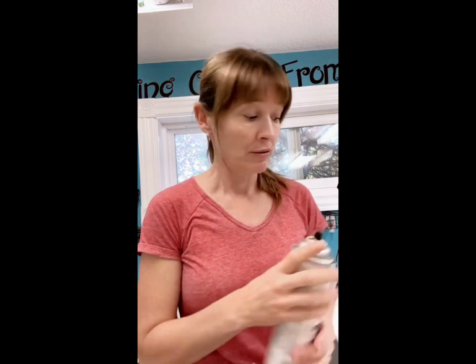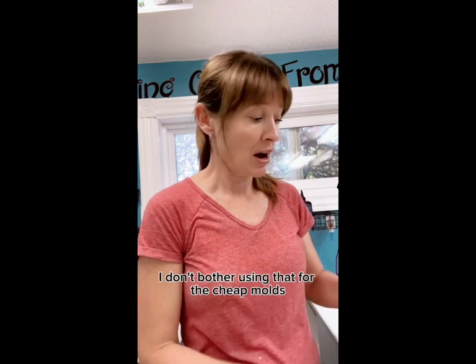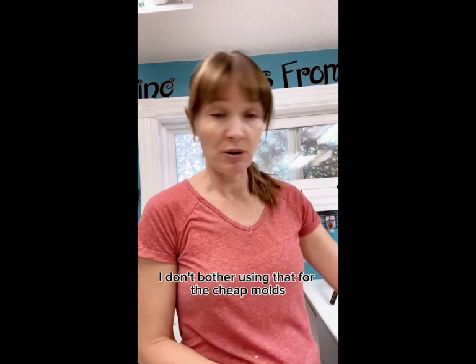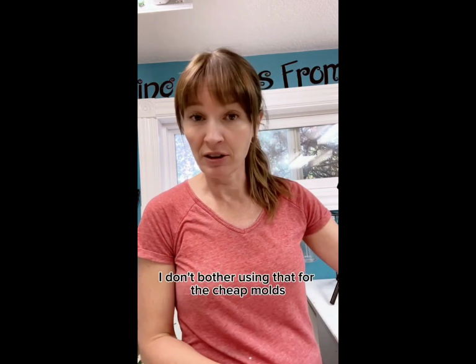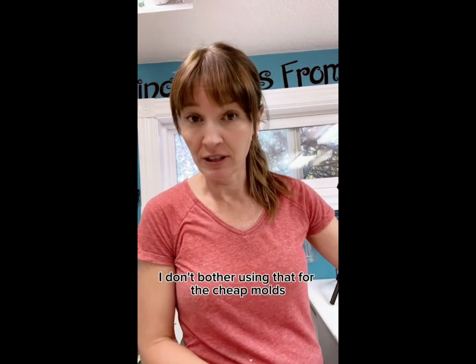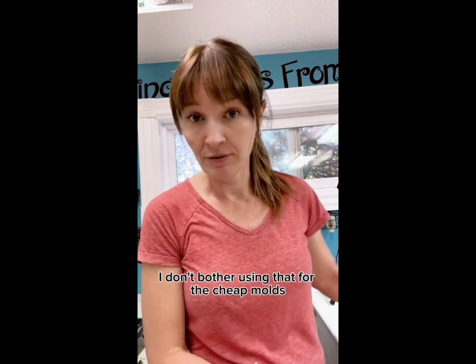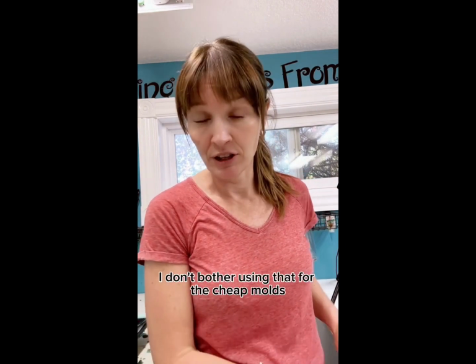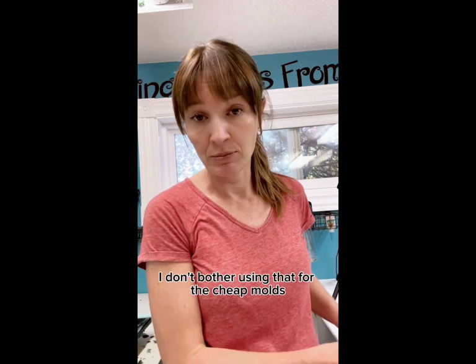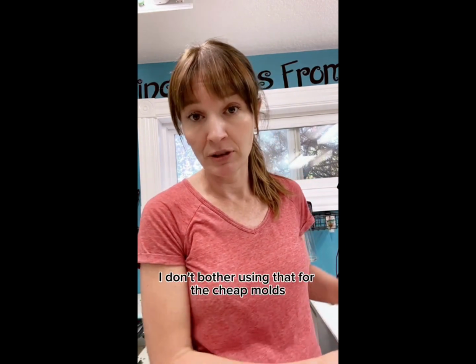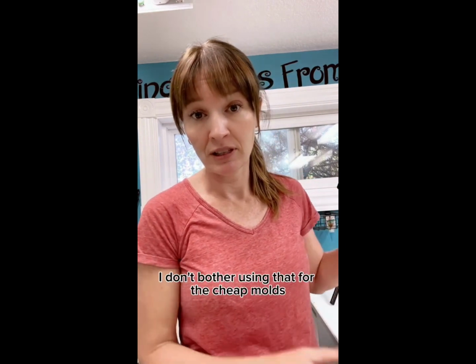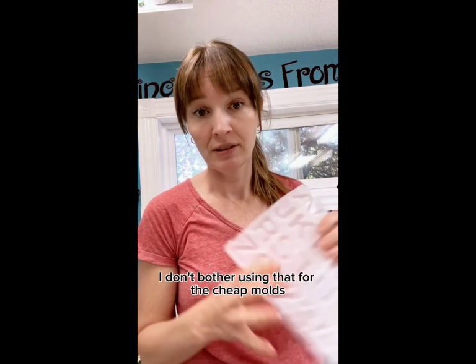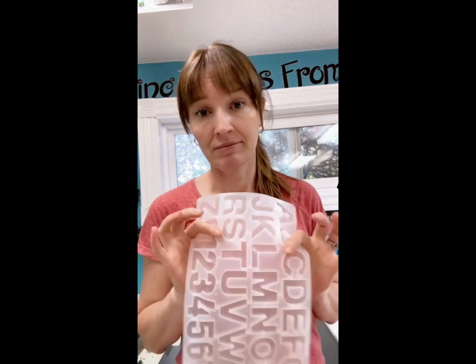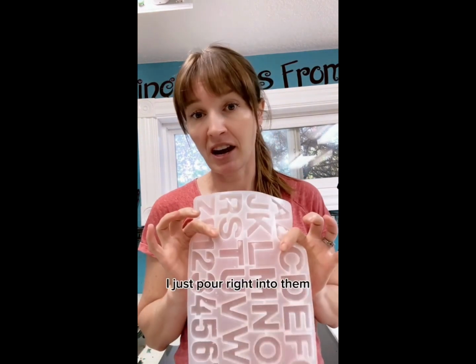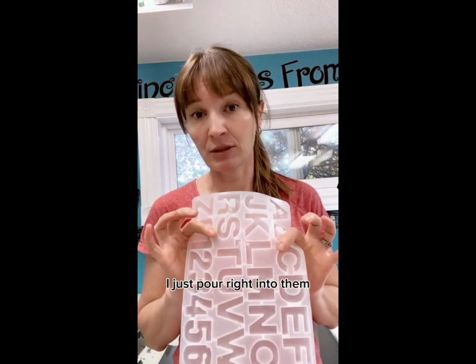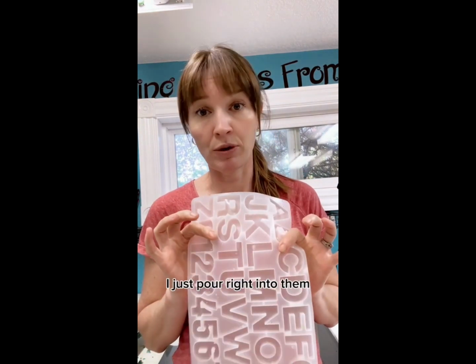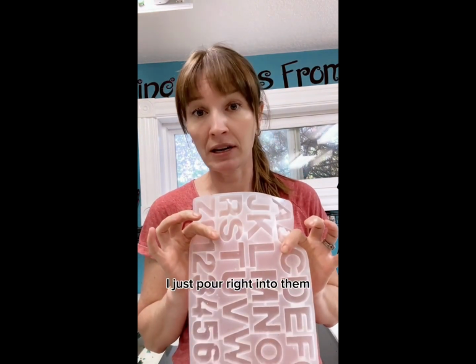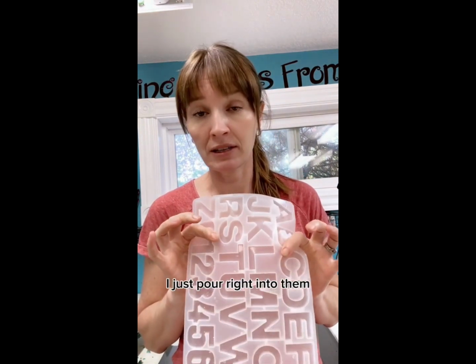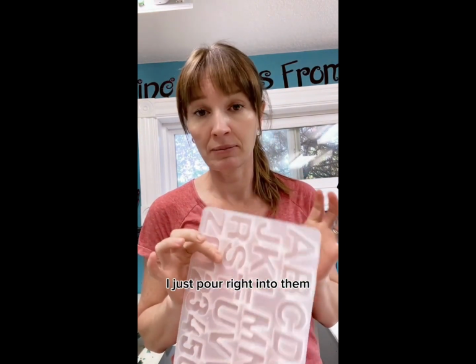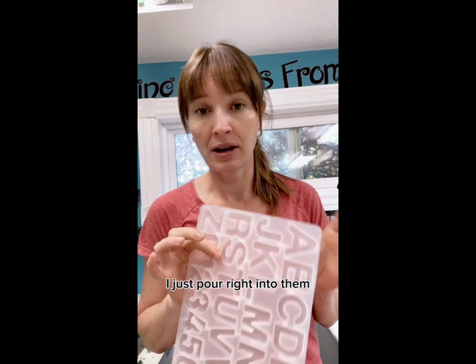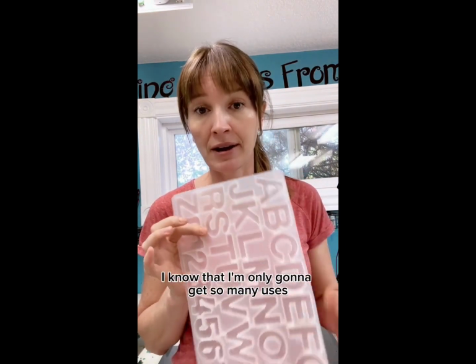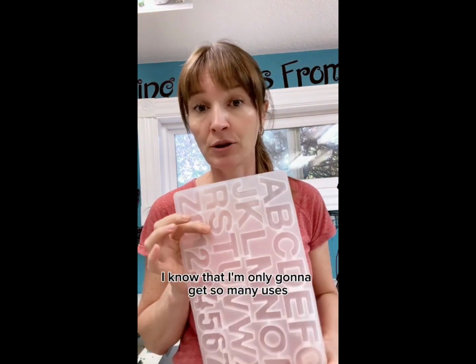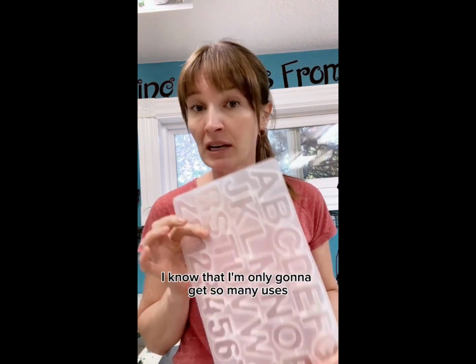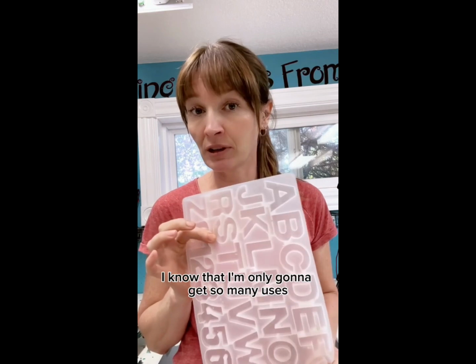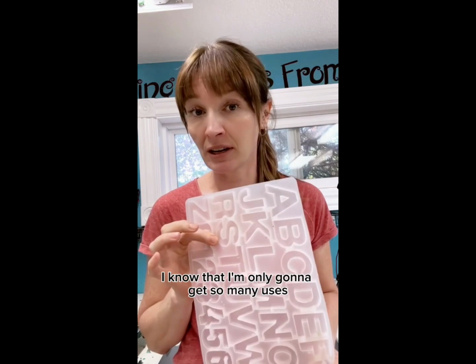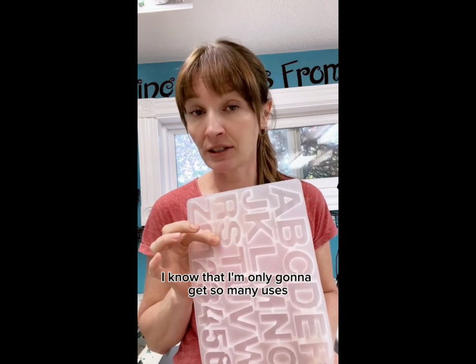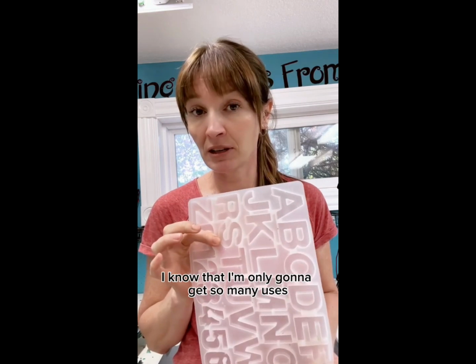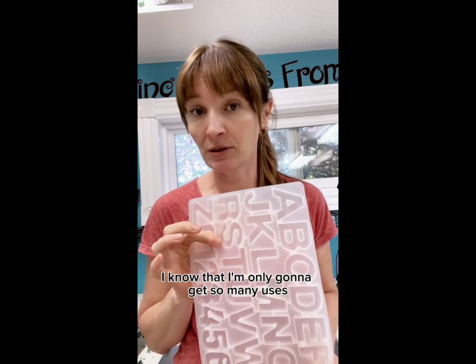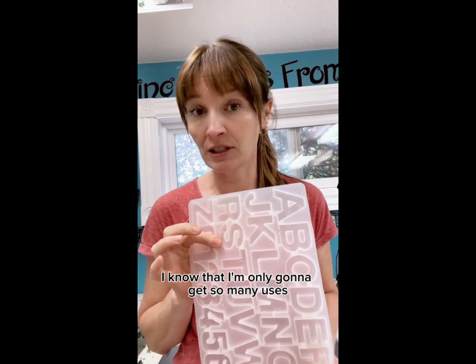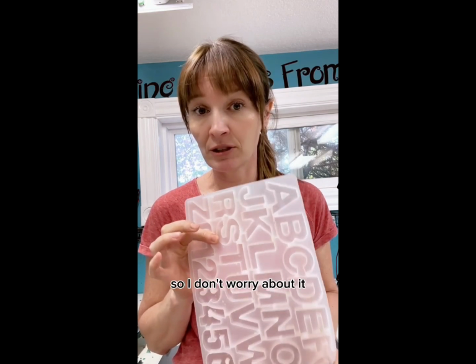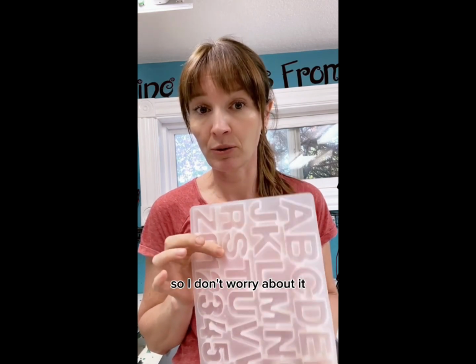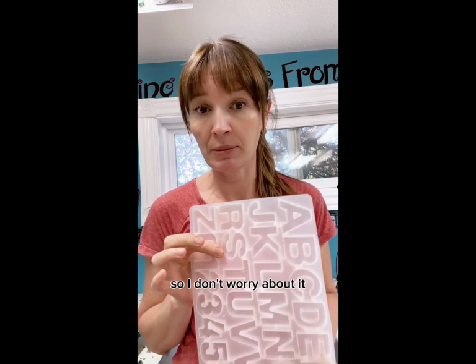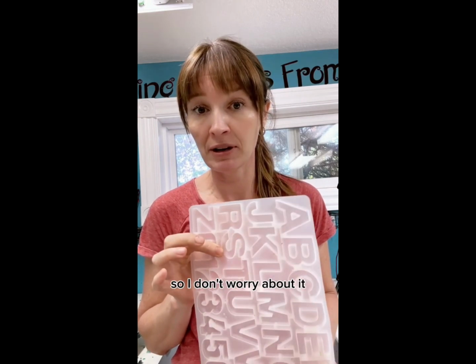I don't bother using mold release for the cheap molds. I just pour right into them. I know that I'm only gonna get so many uses out of them so I don't worry about it.